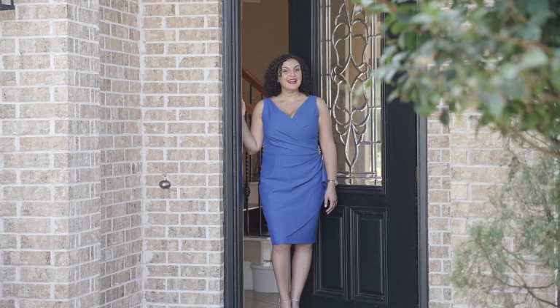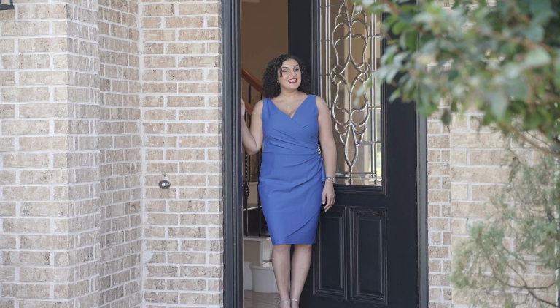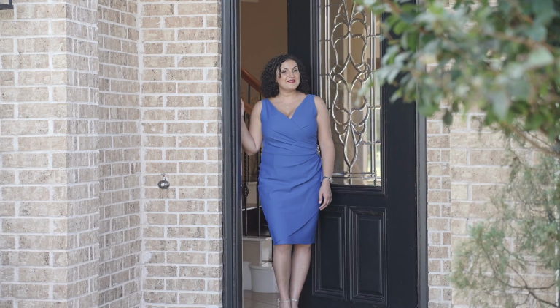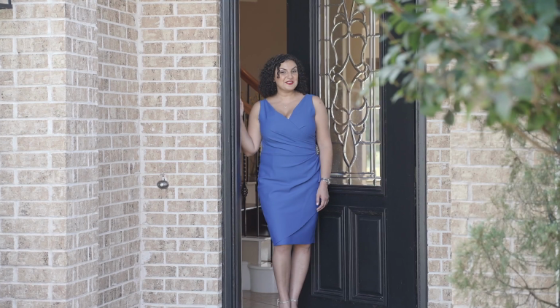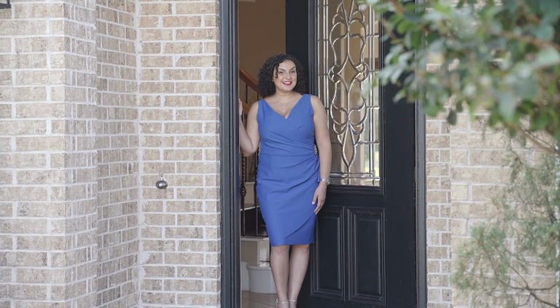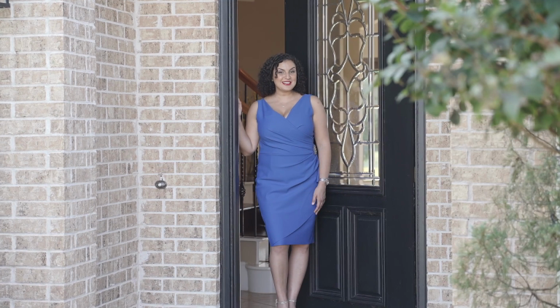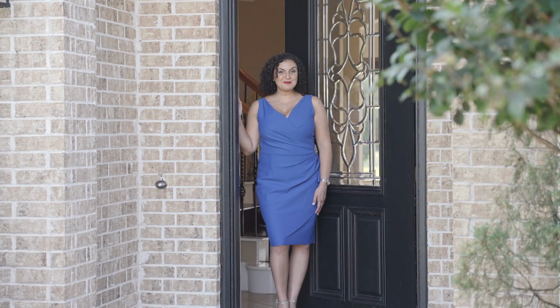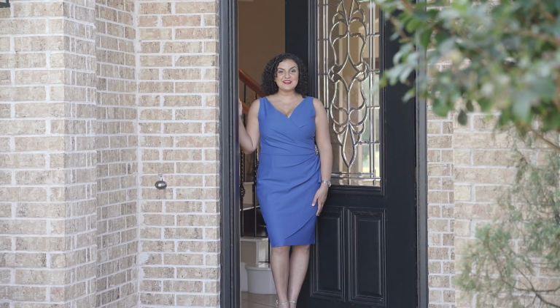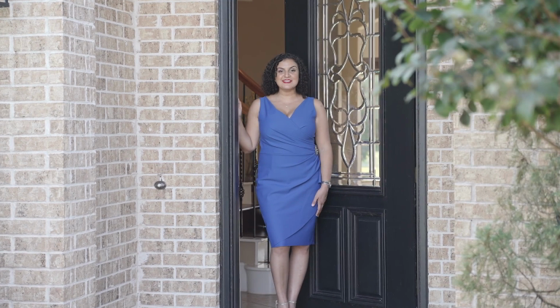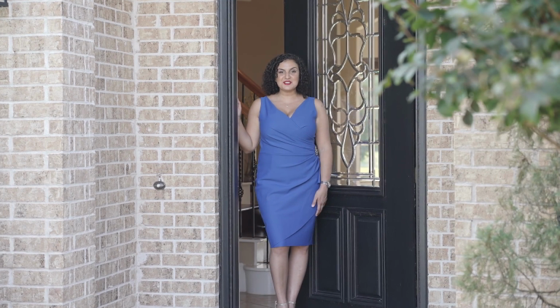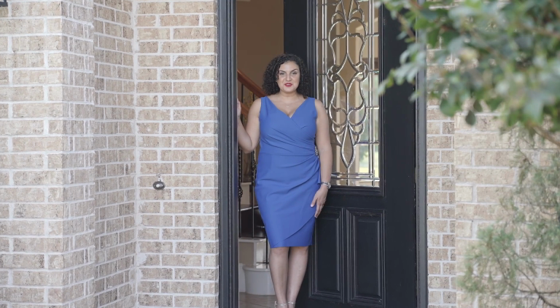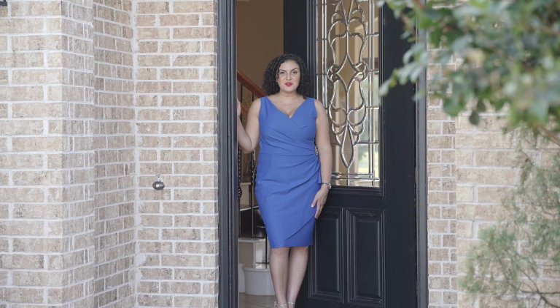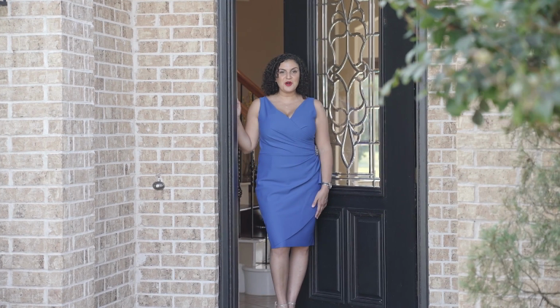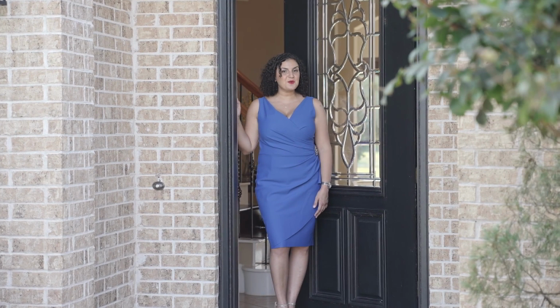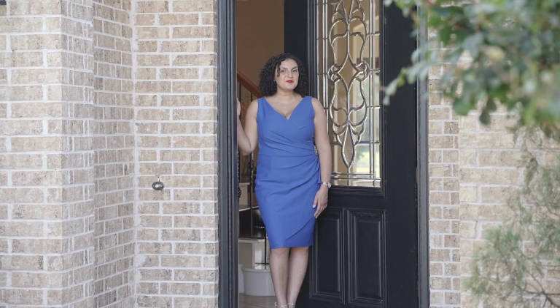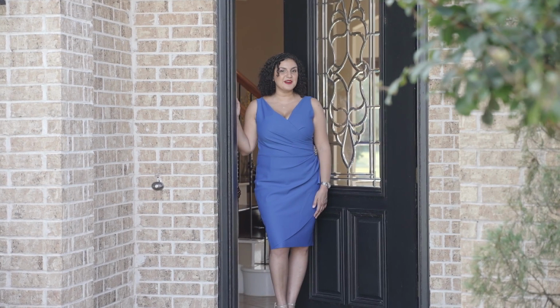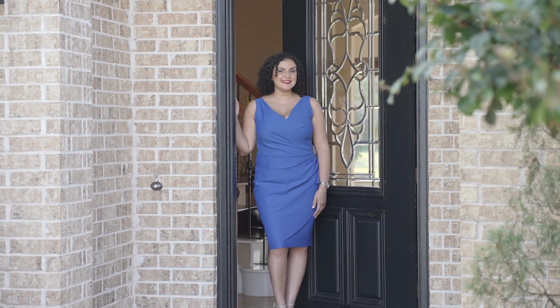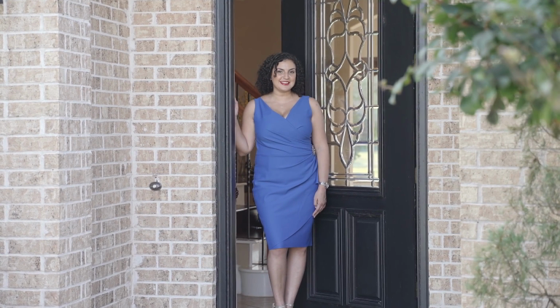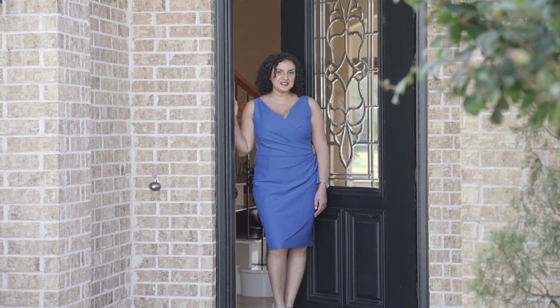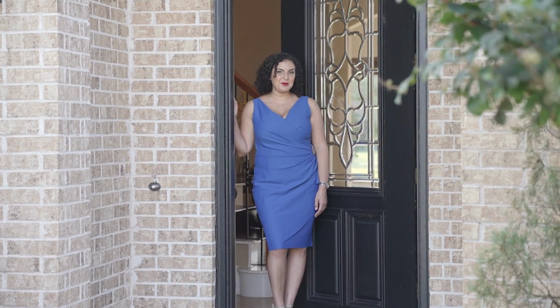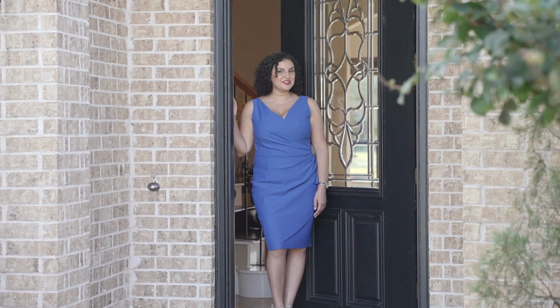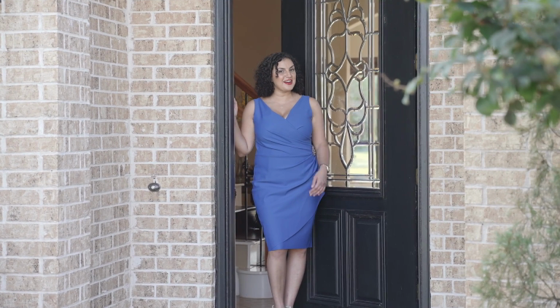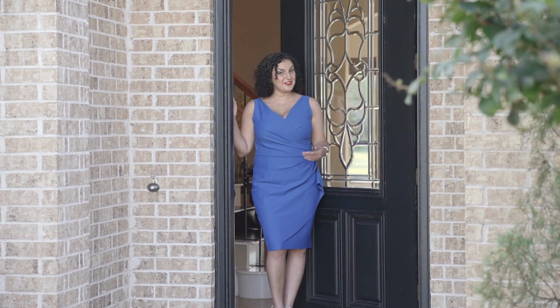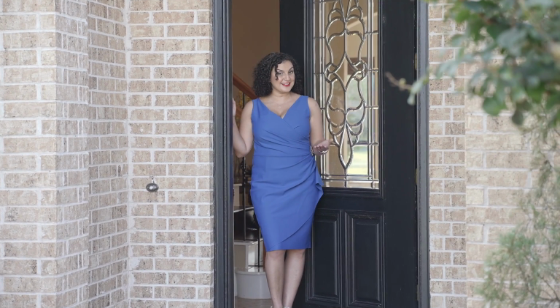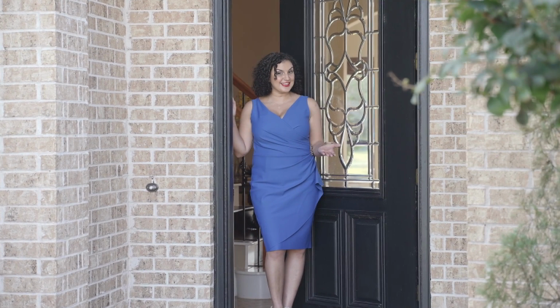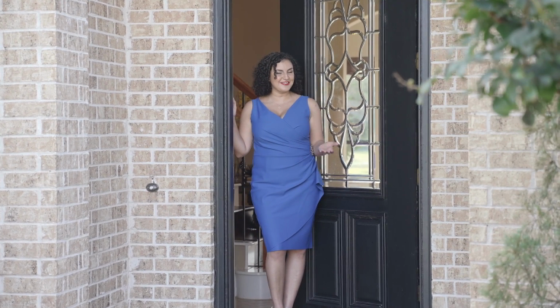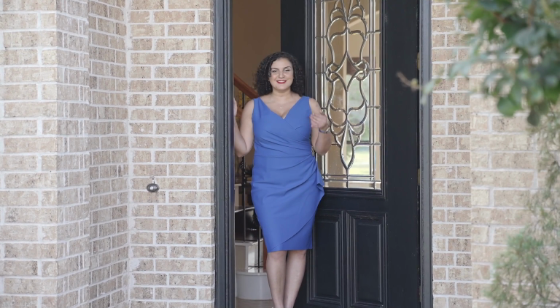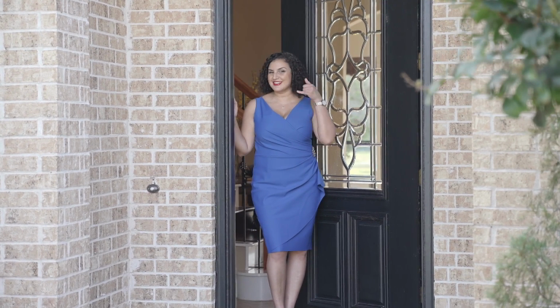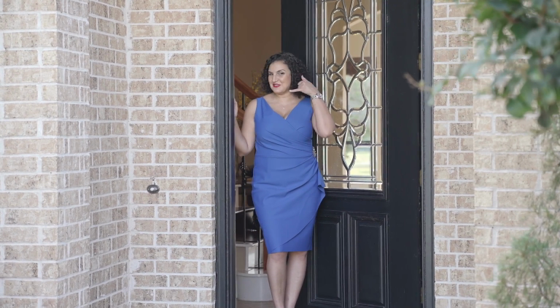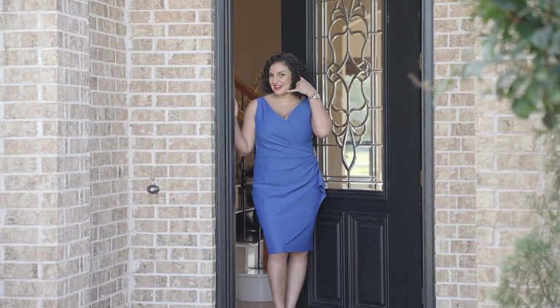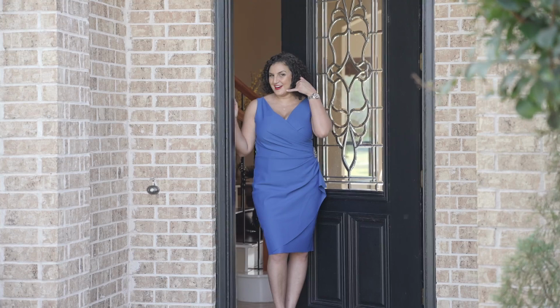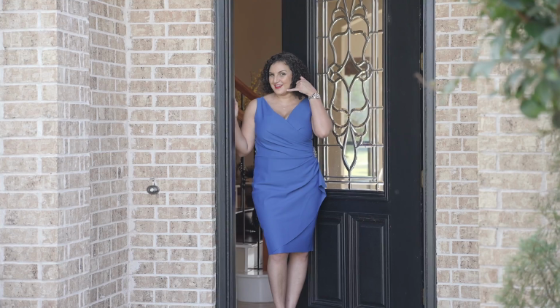If you'd like to experience 2411 Sandy Point Drive for yourself, give me a call.